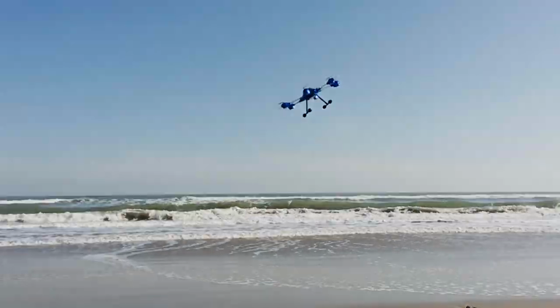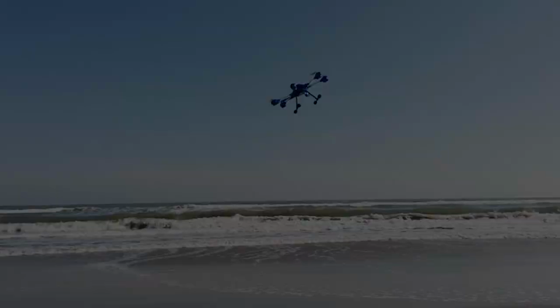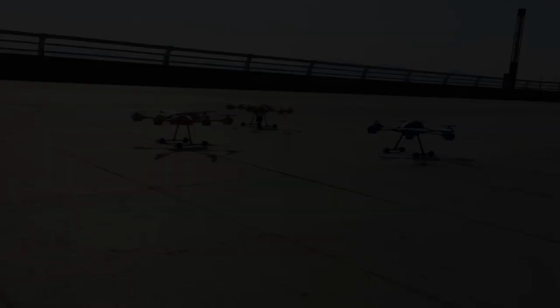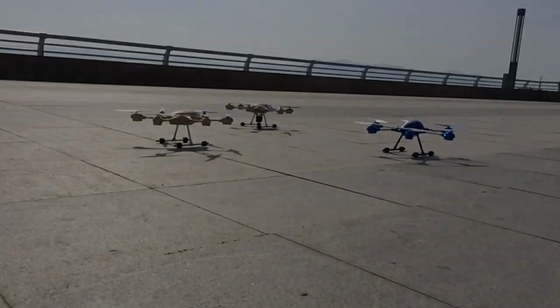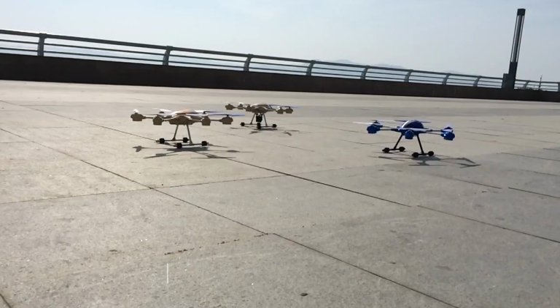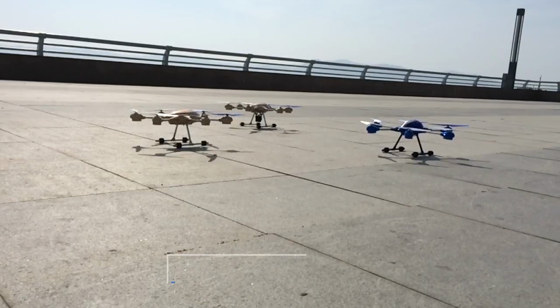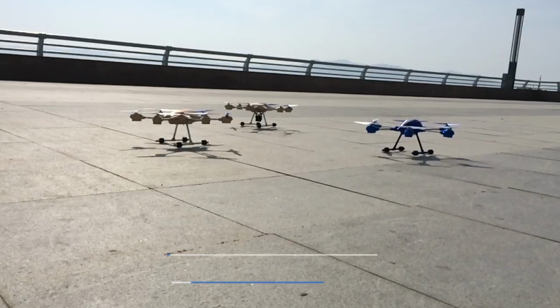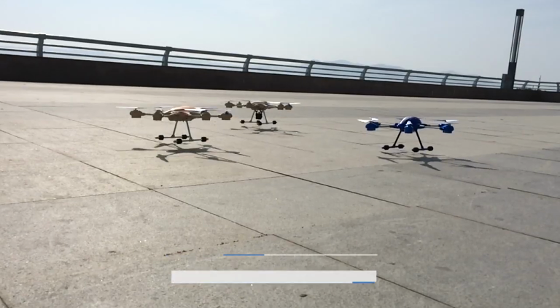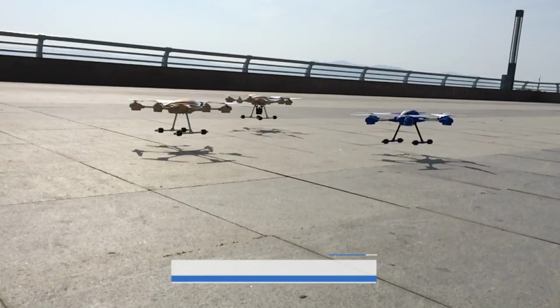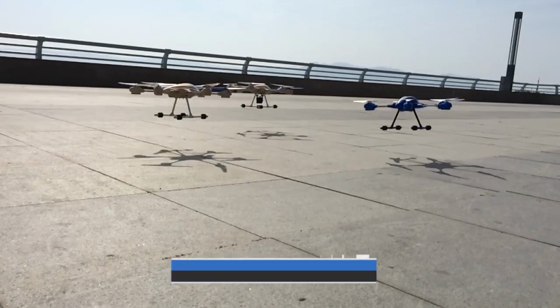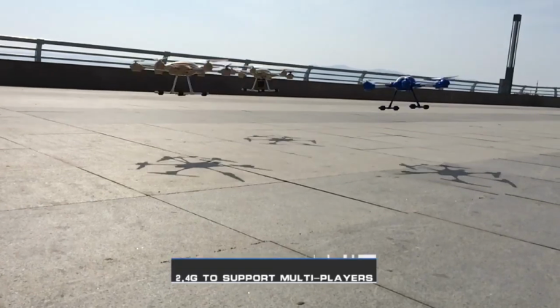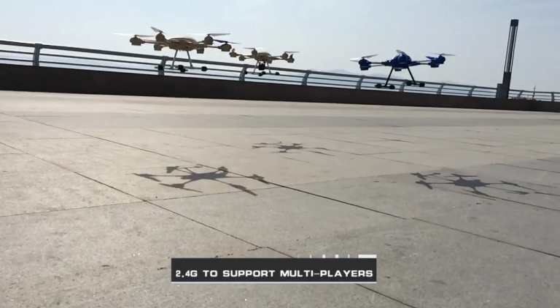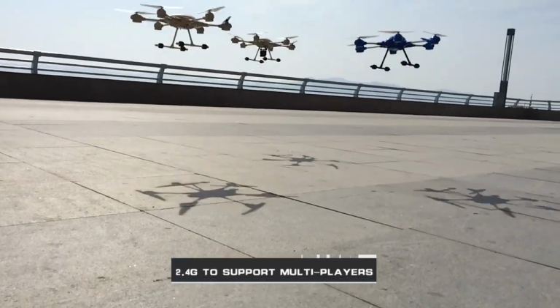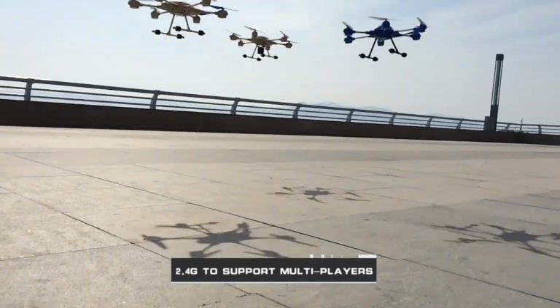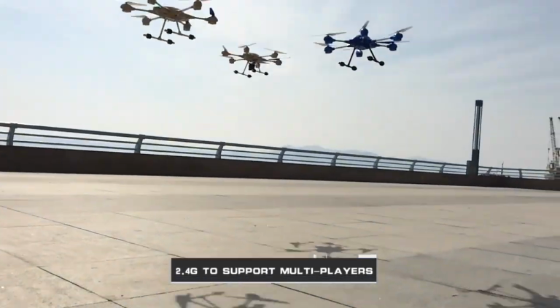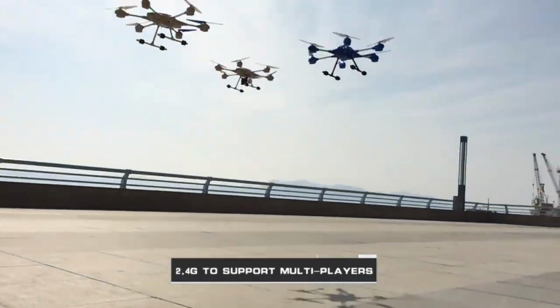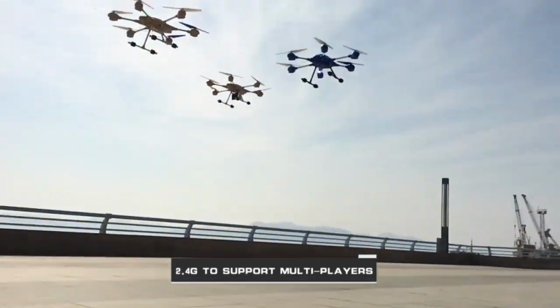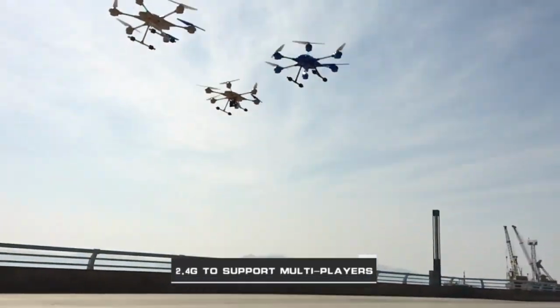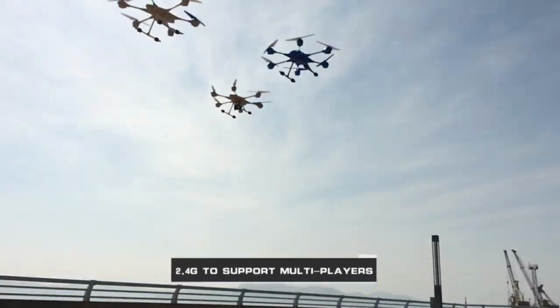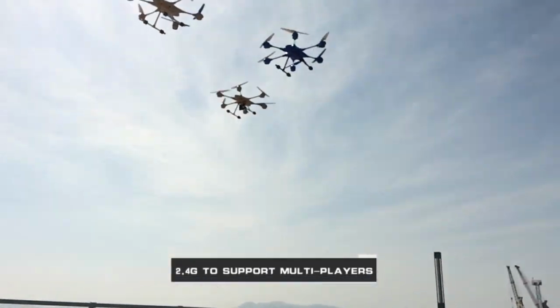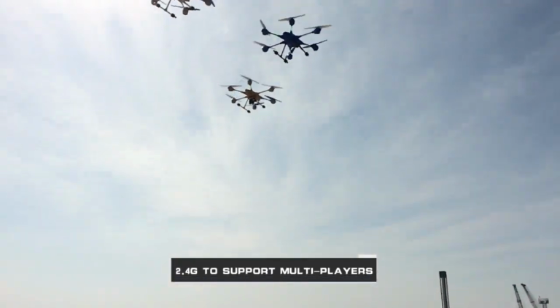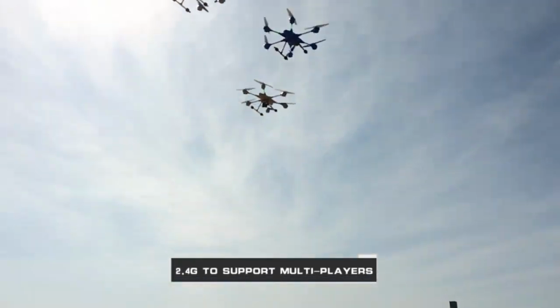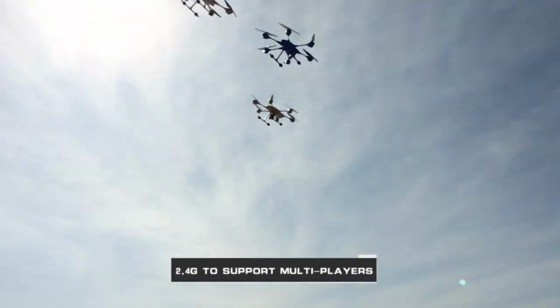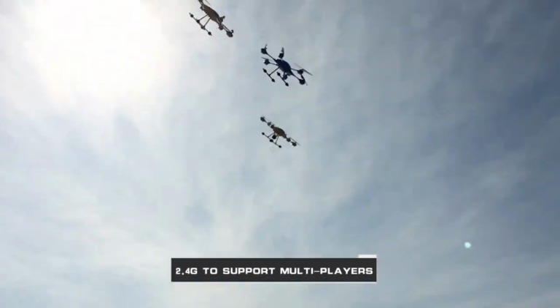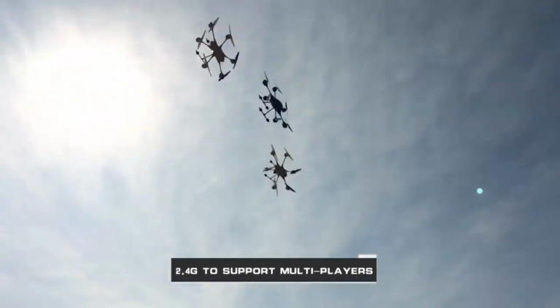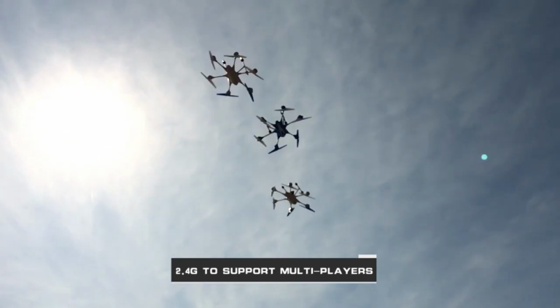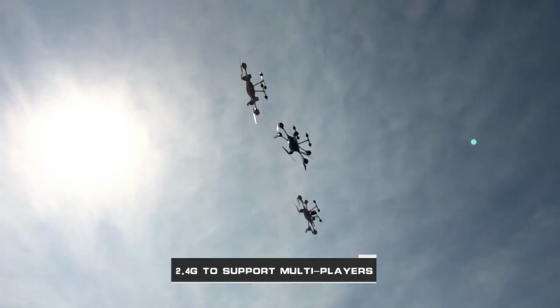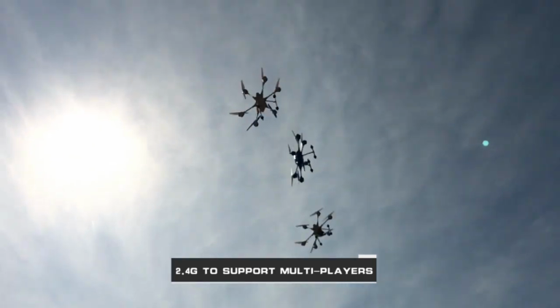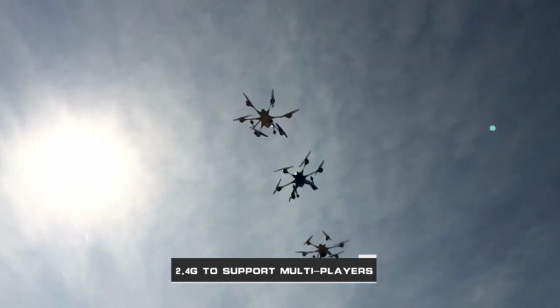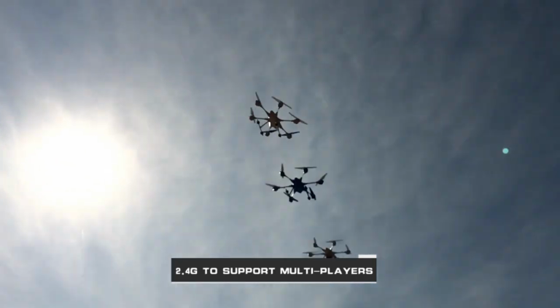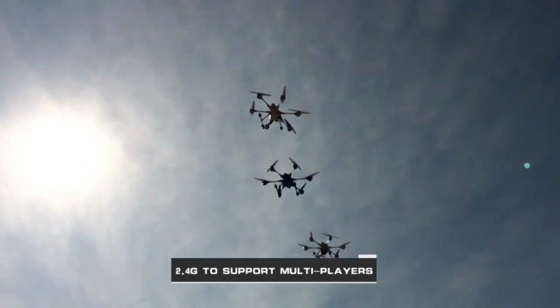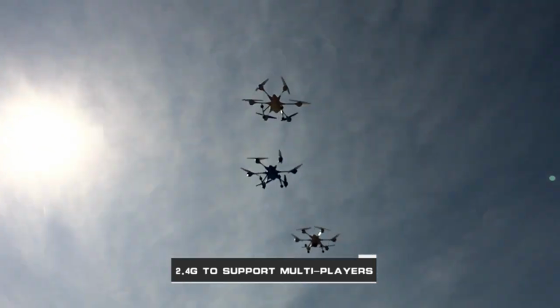2.4G control supports manipulation by multiple people simultaneously, and the fun is doubled.